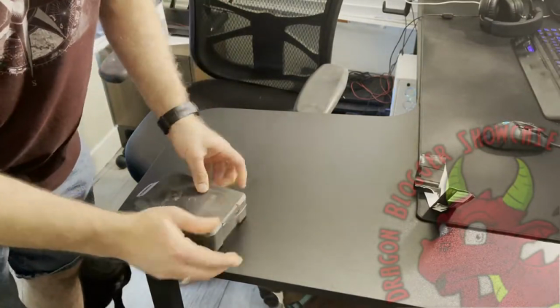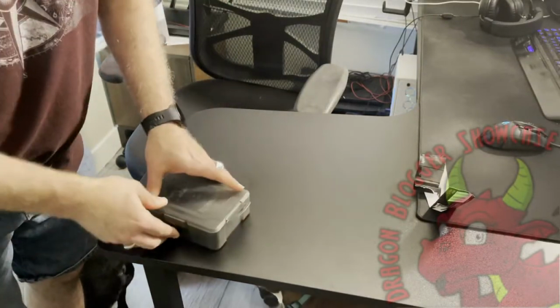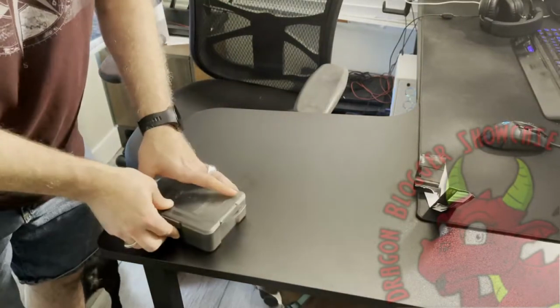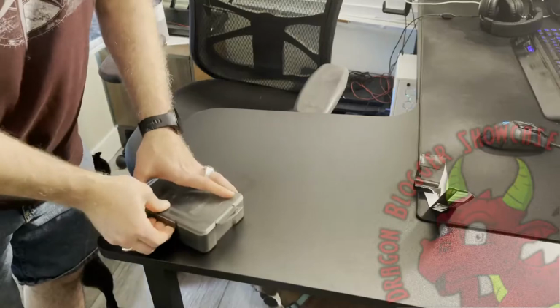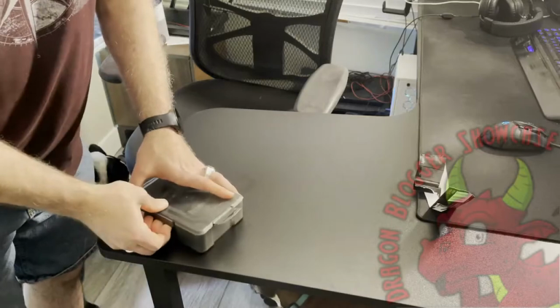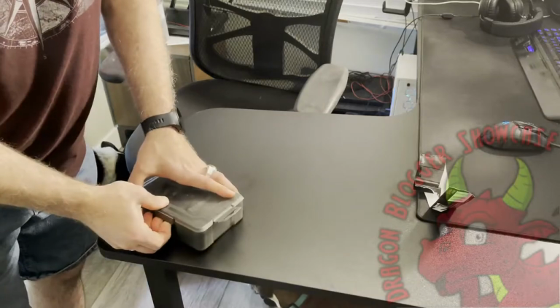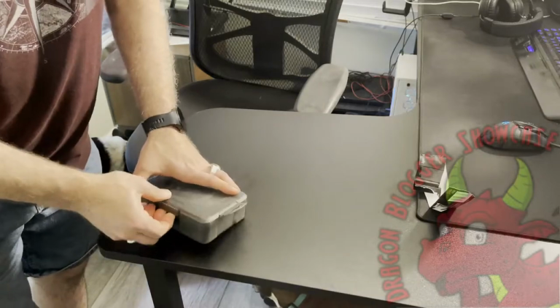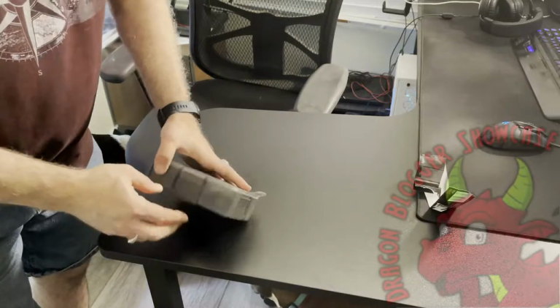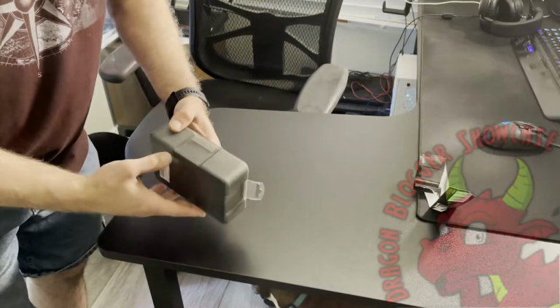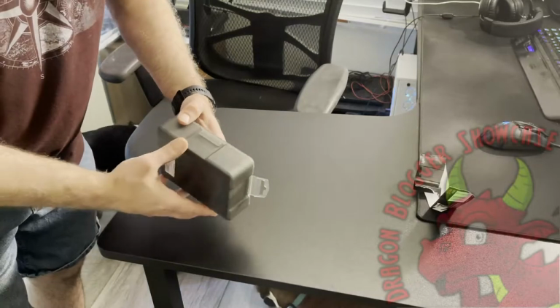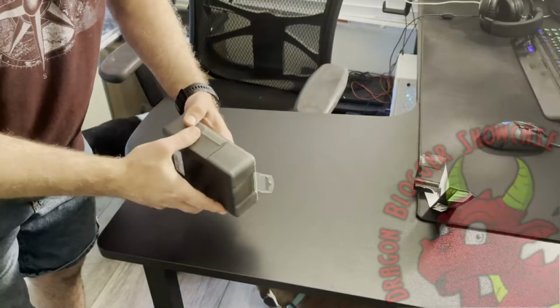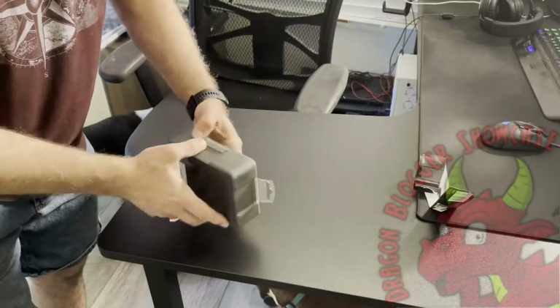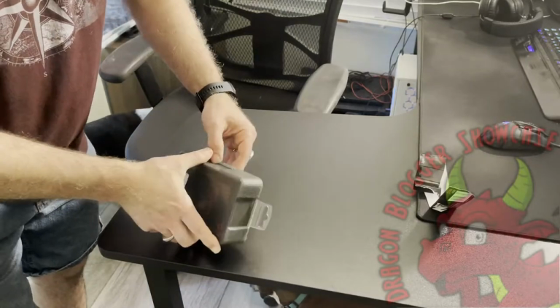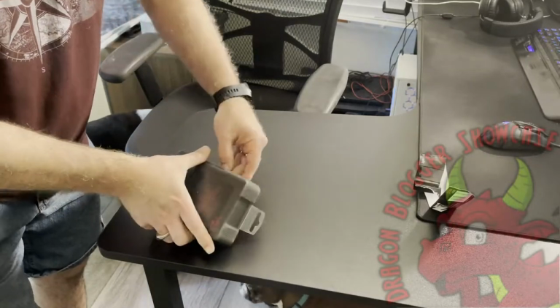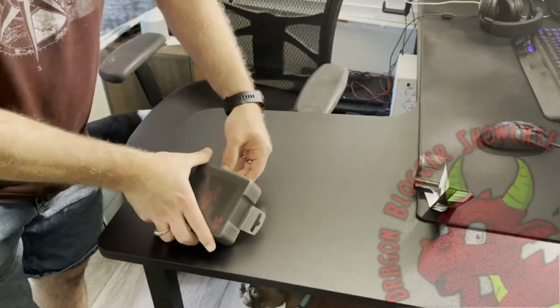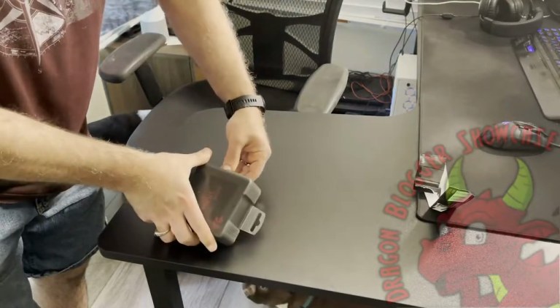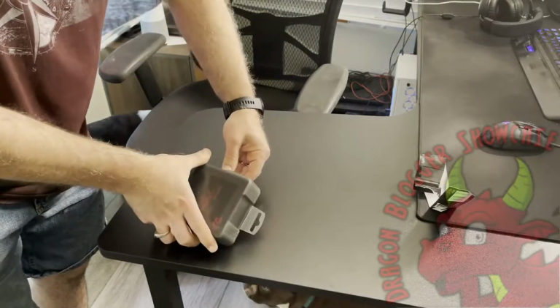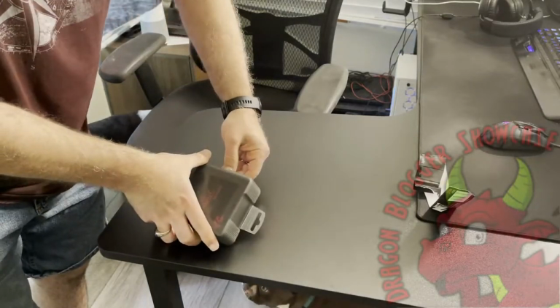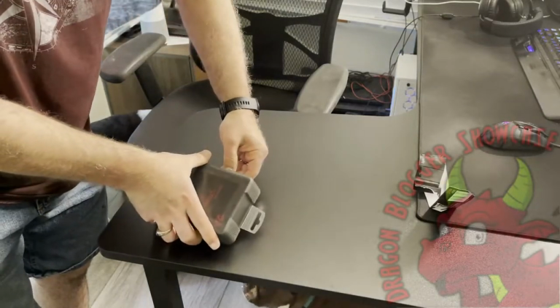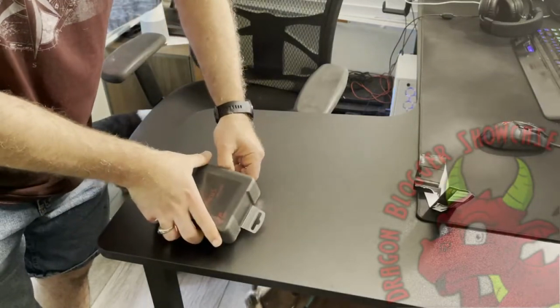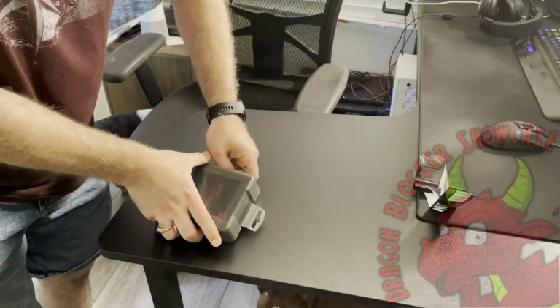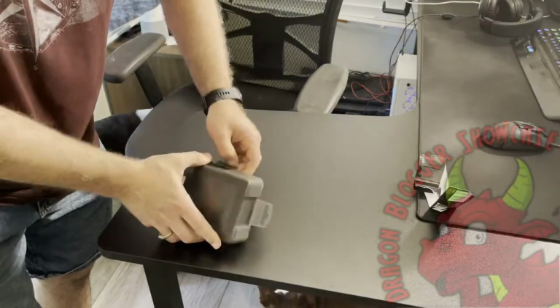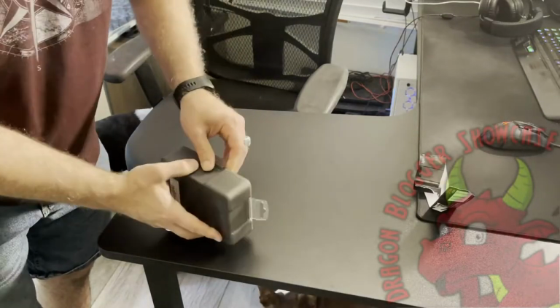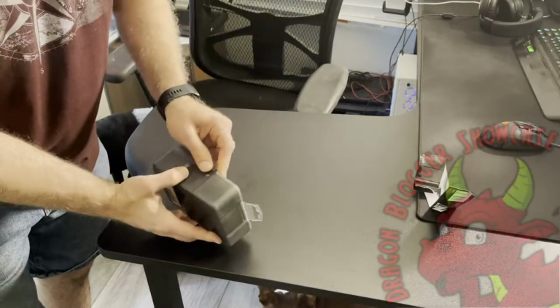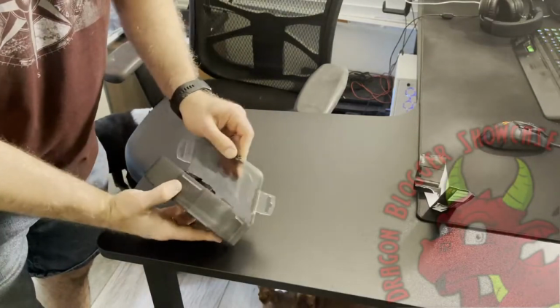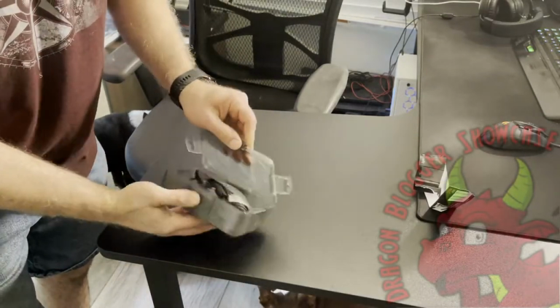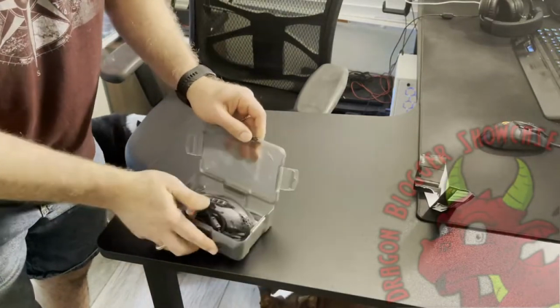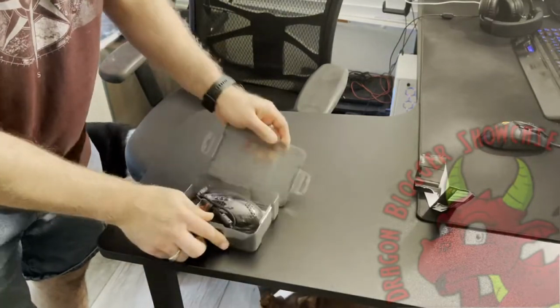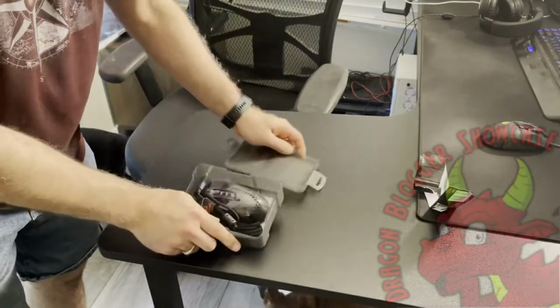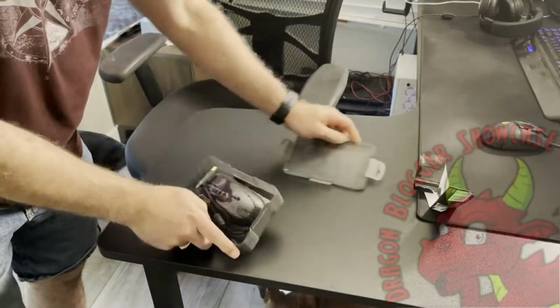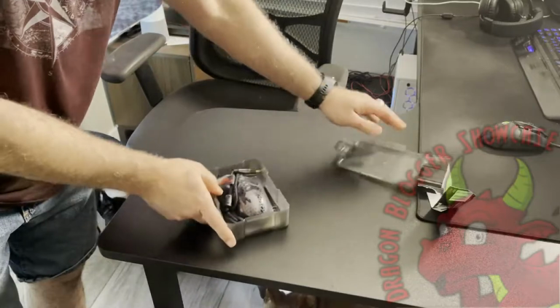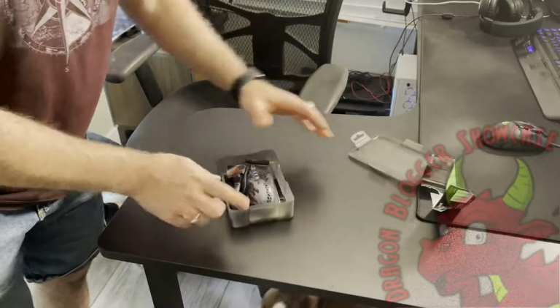That's a little difficult to unsnap on the side there — there we go. Alright.